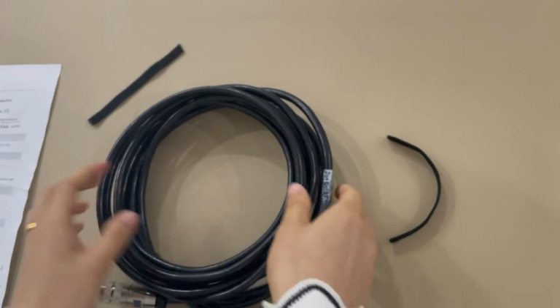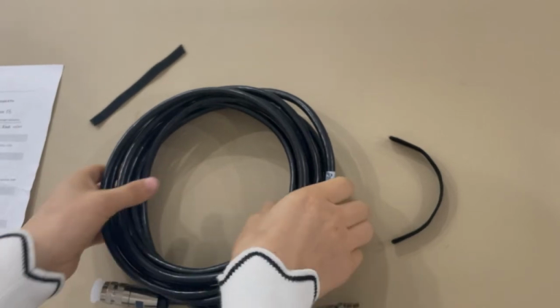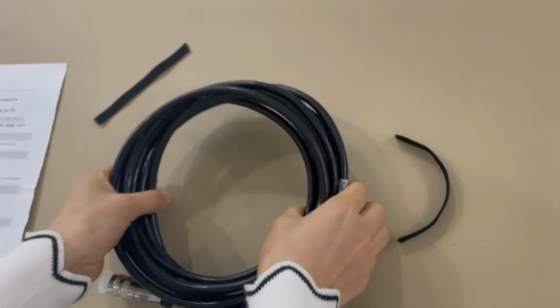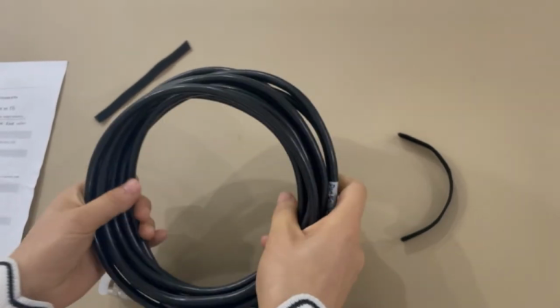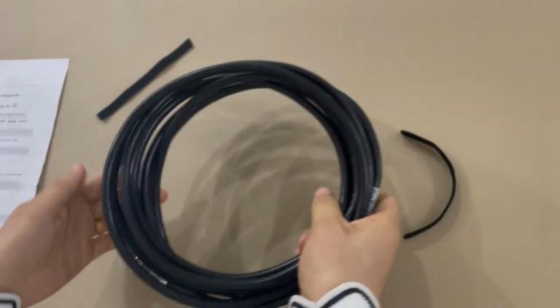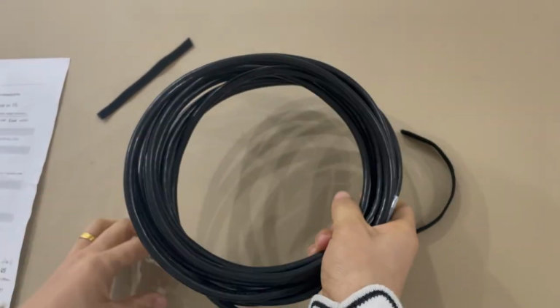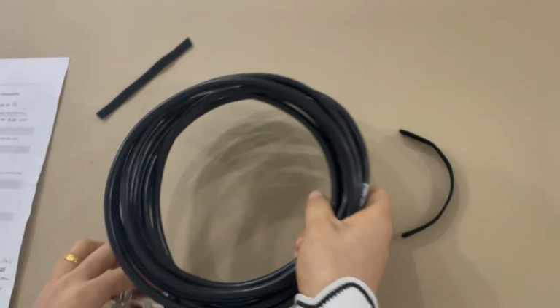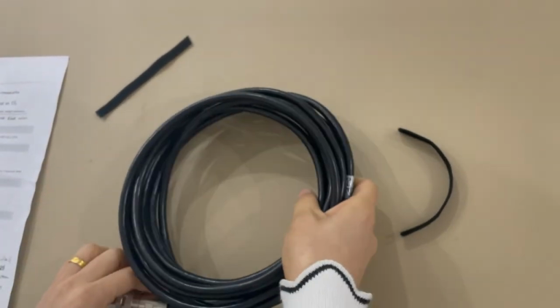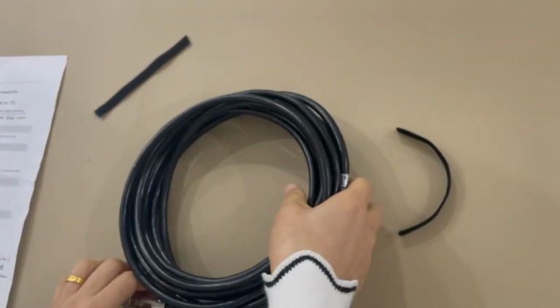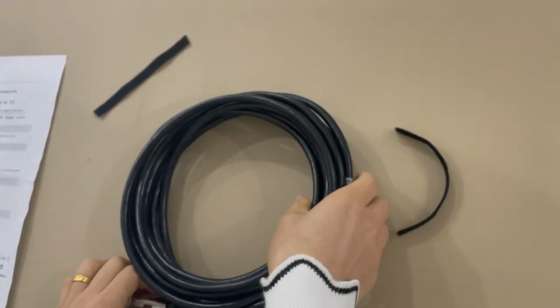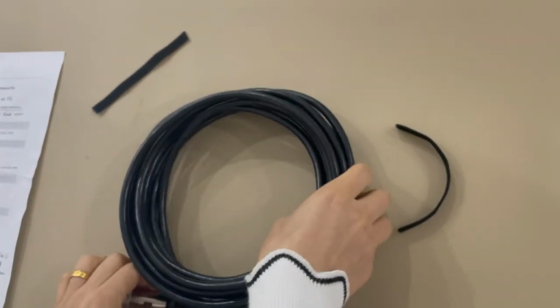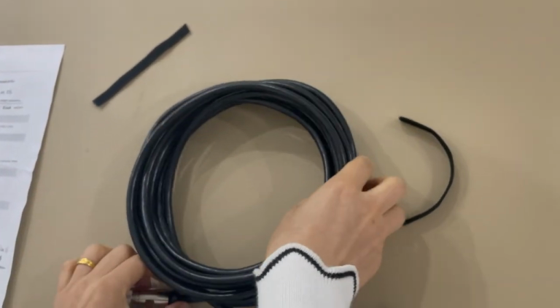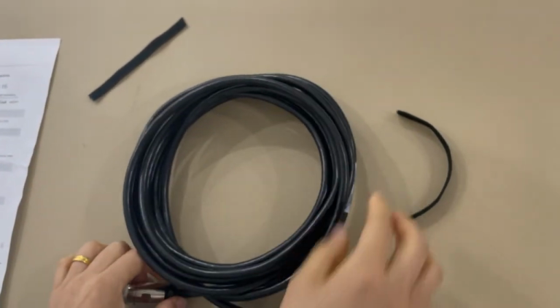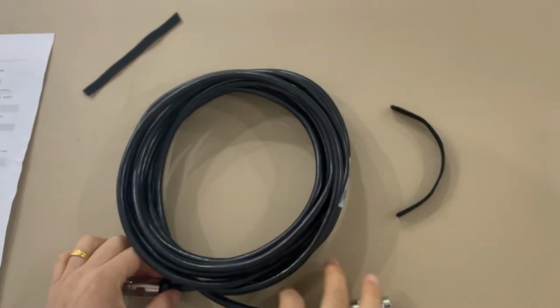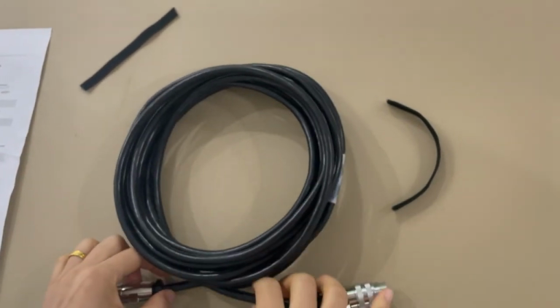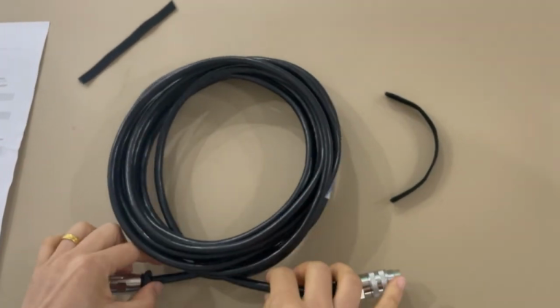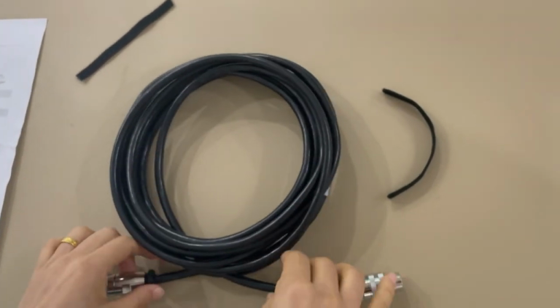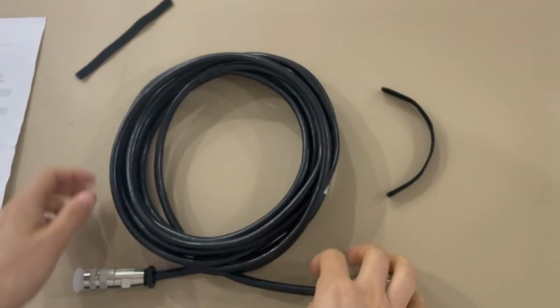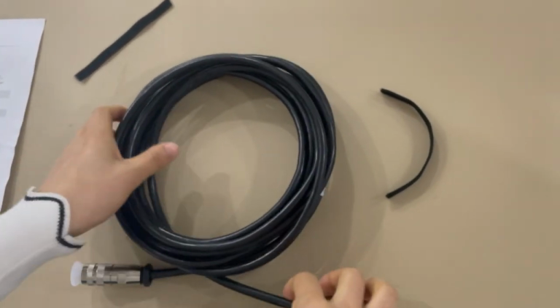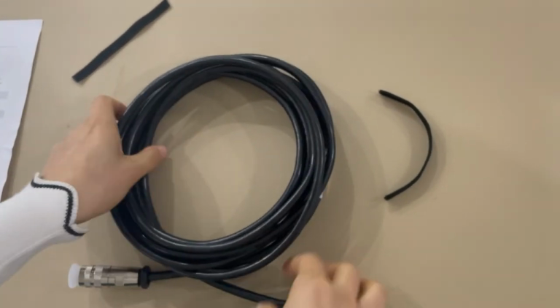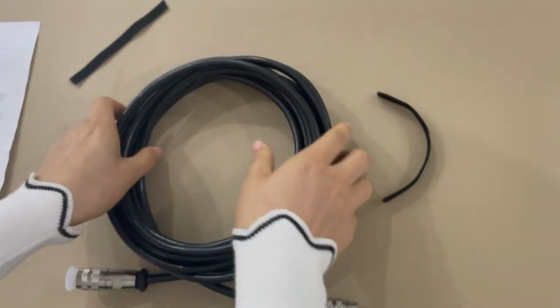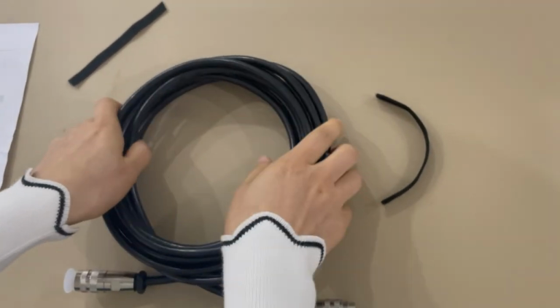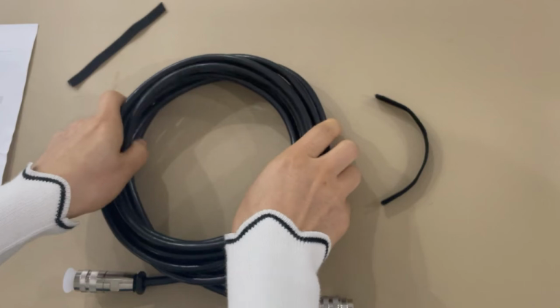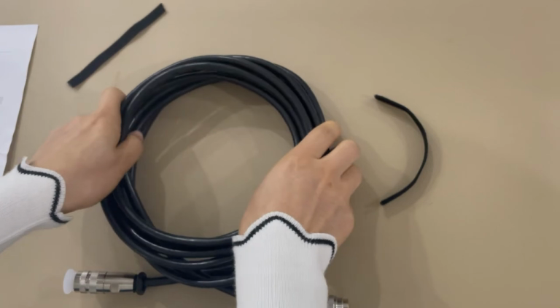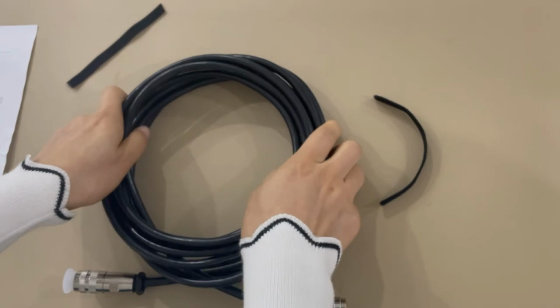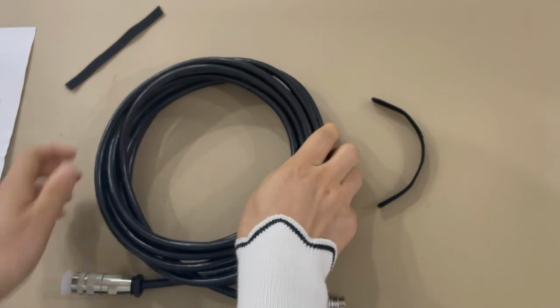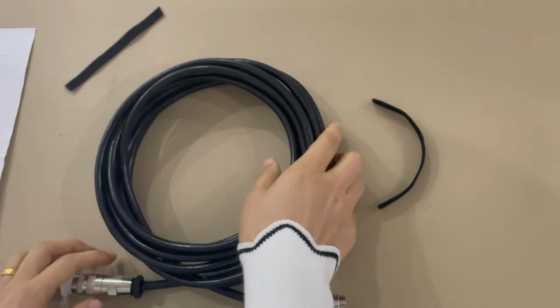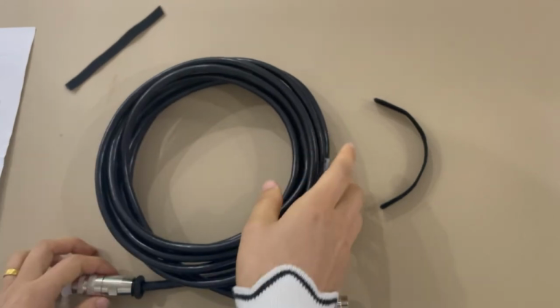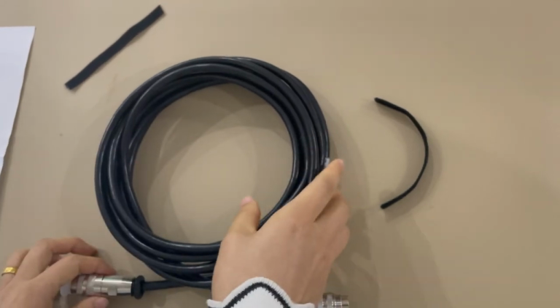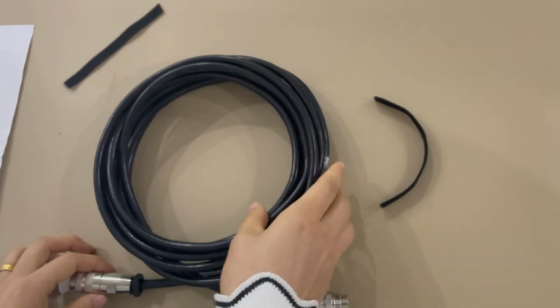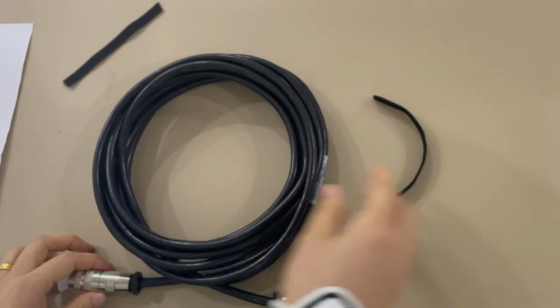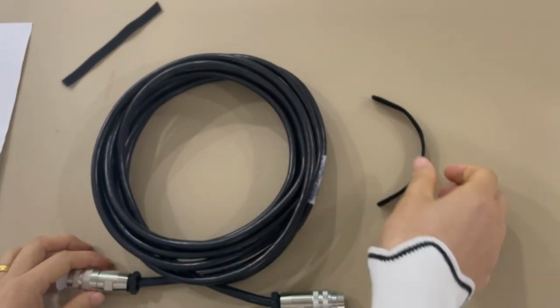This cable is 5 meters. You can make any length as you request.